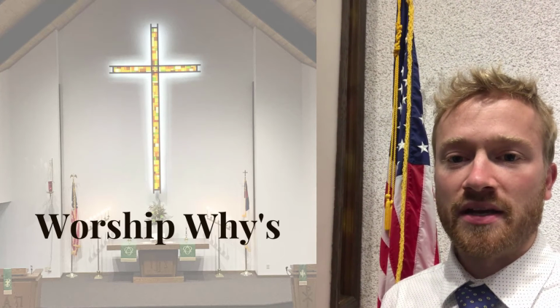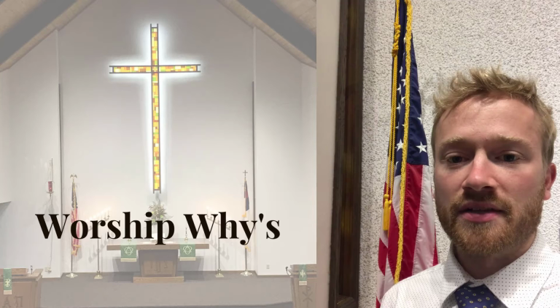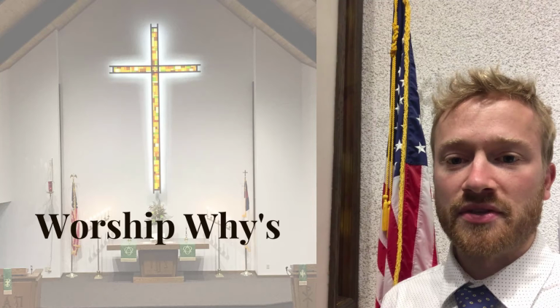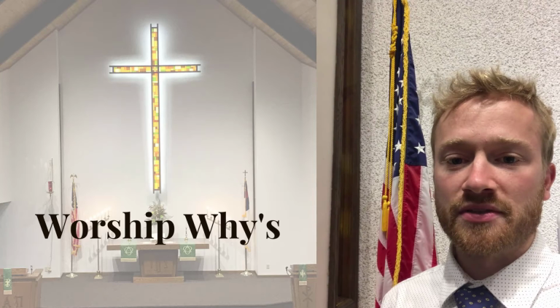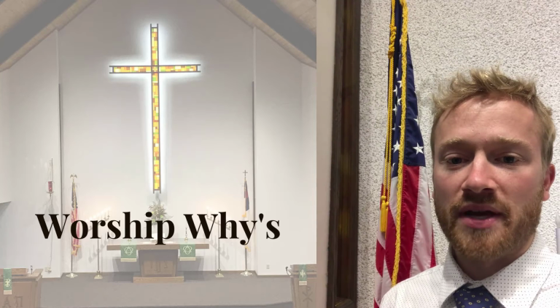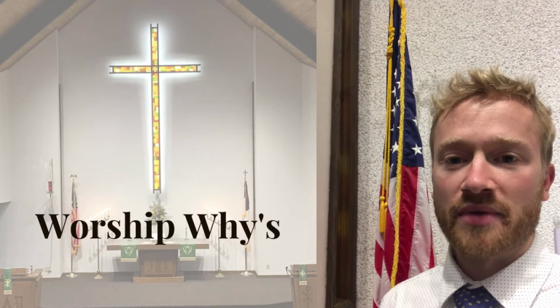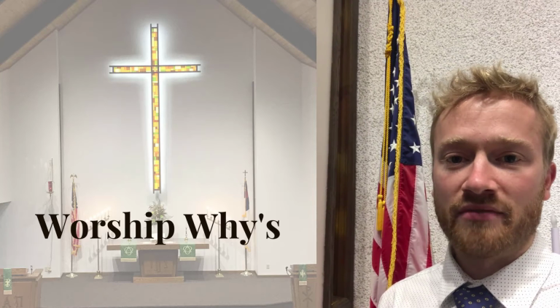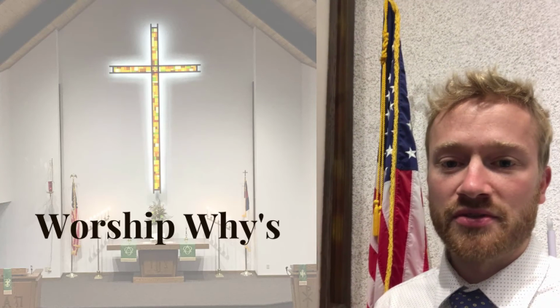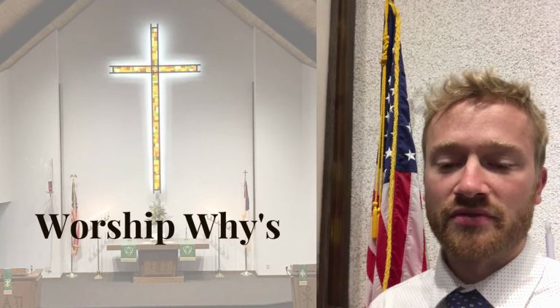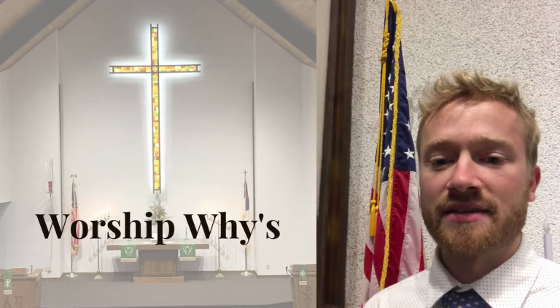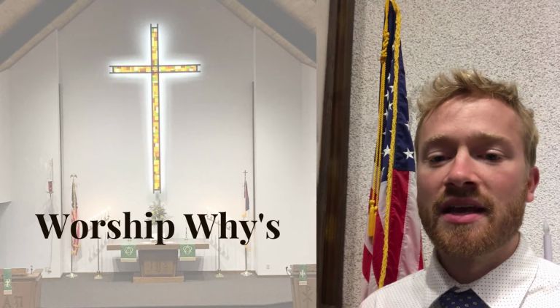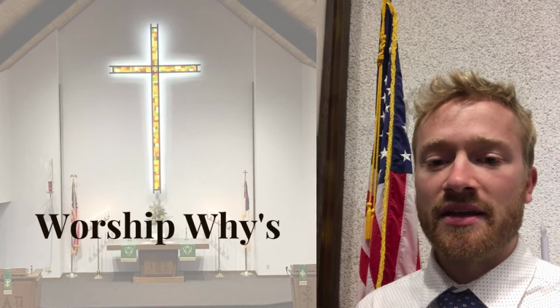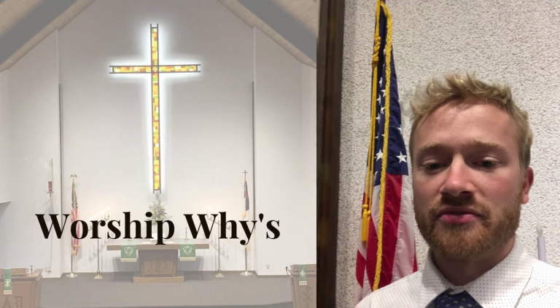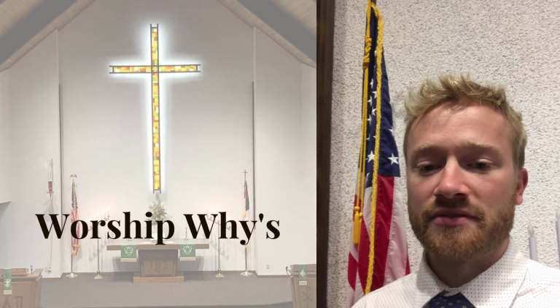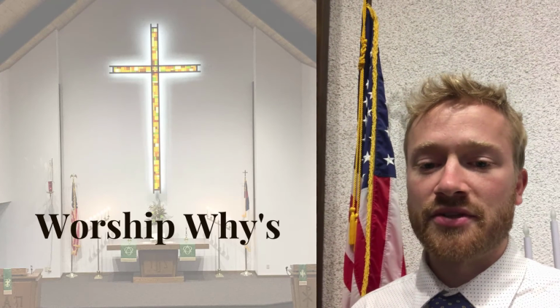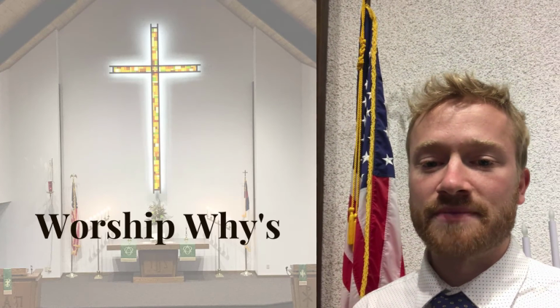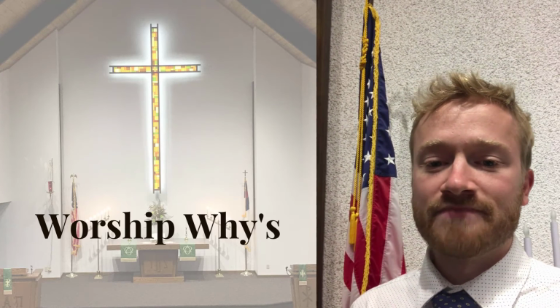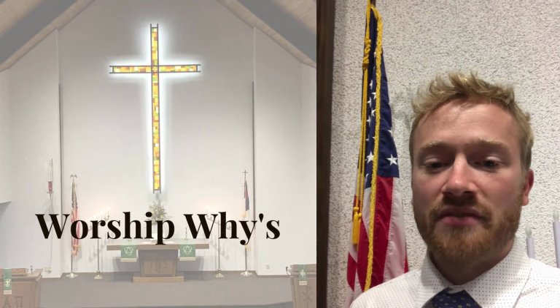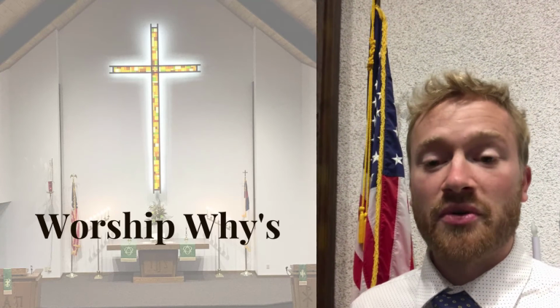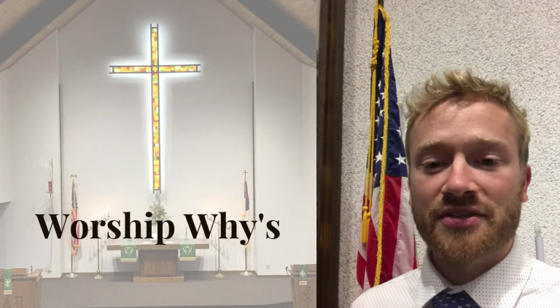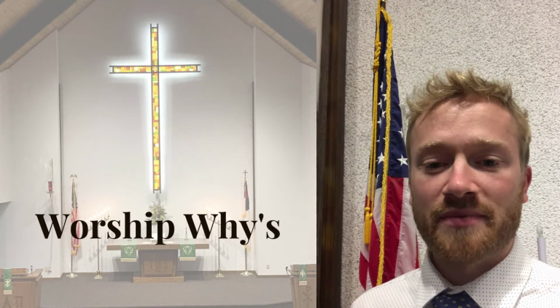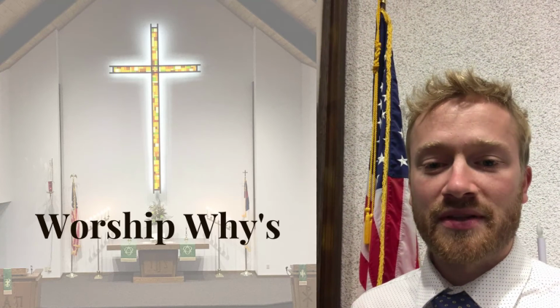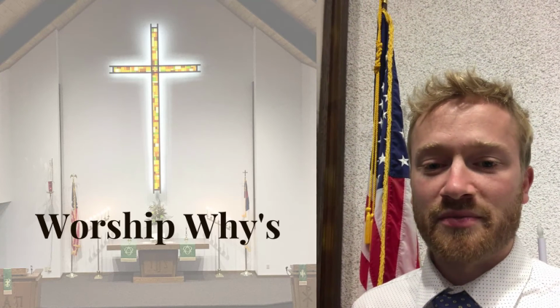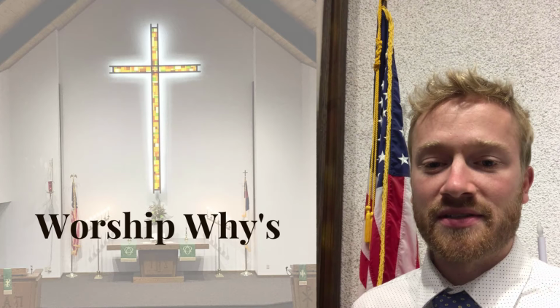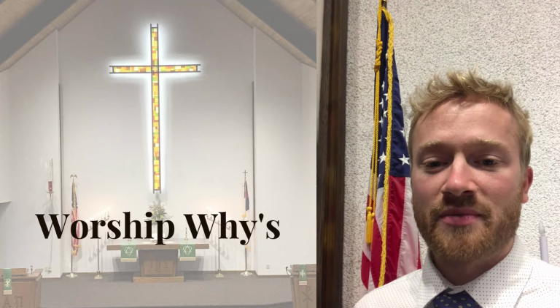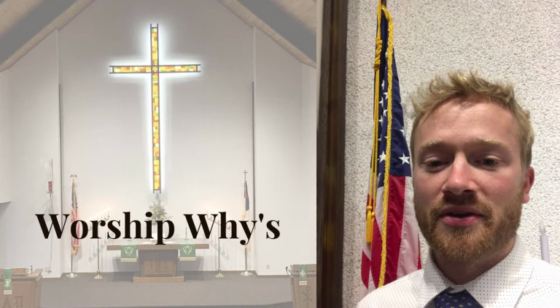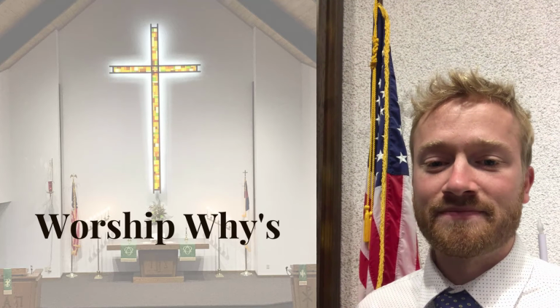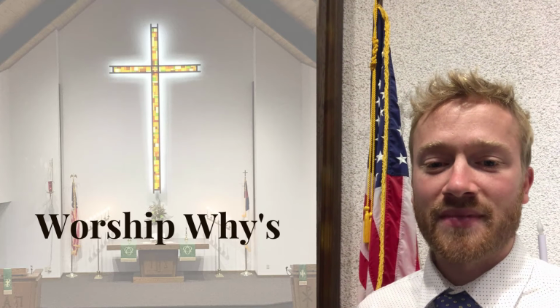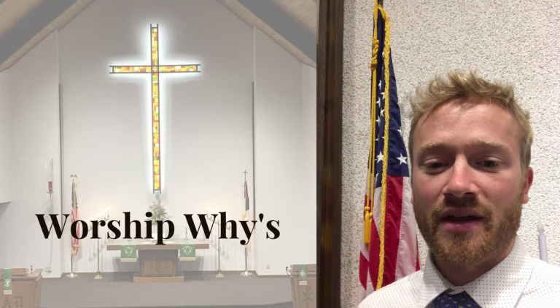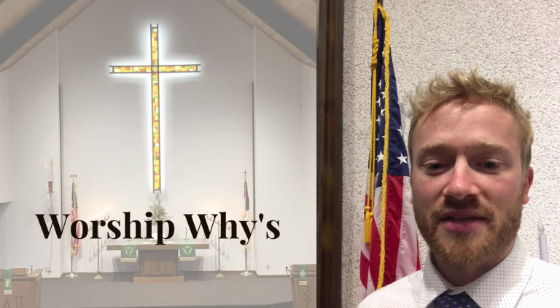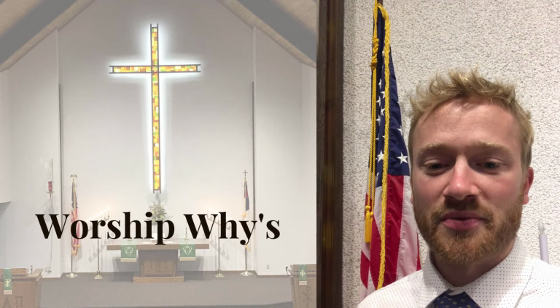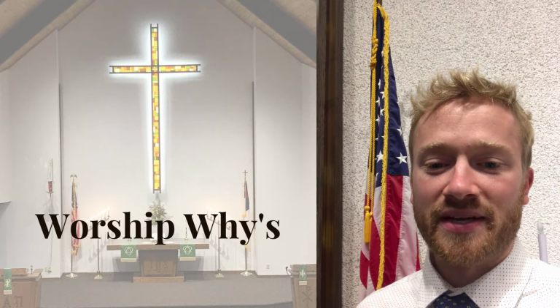So this is why we have these two flags in the front of church. If you have questions about this, please let me know. God bless your week.